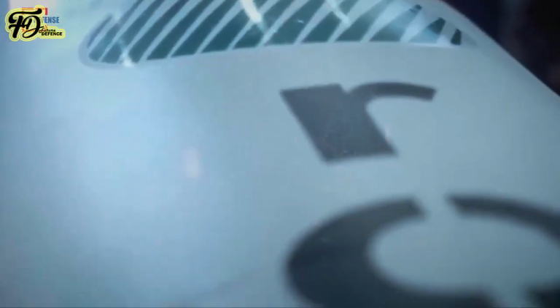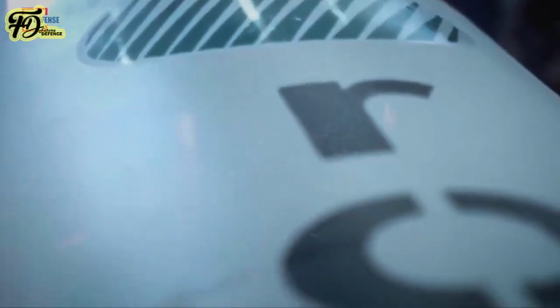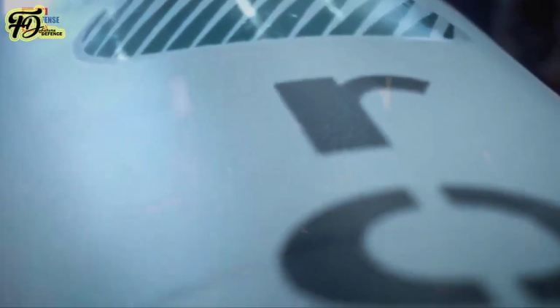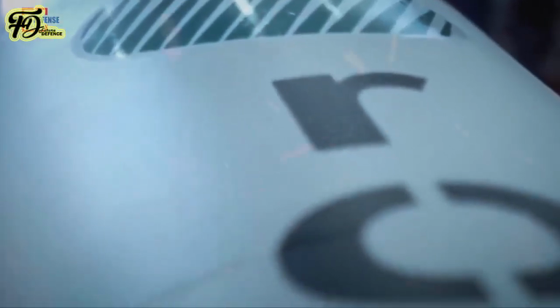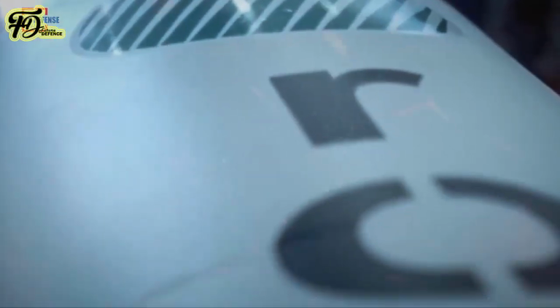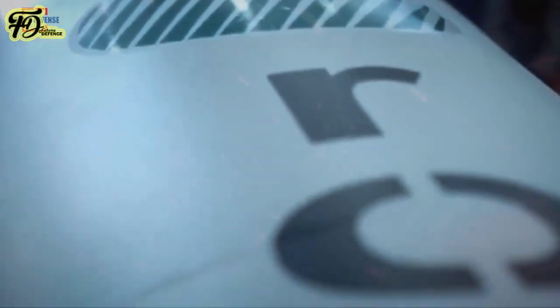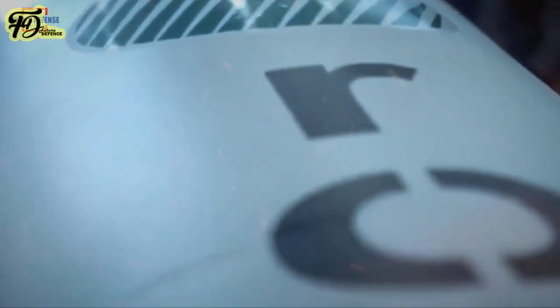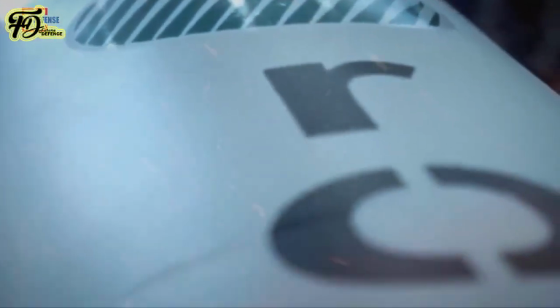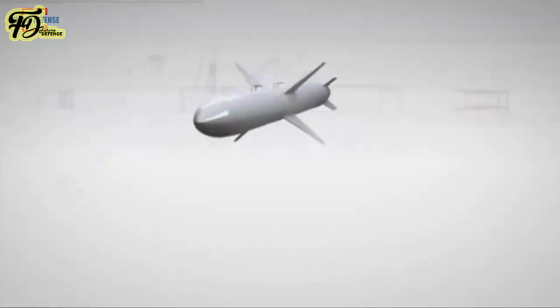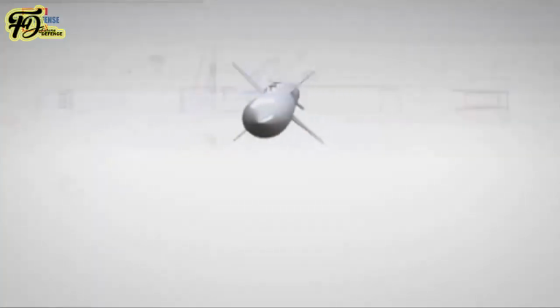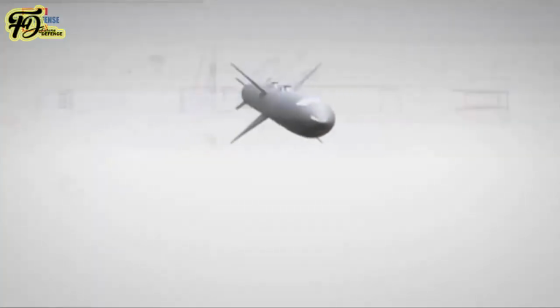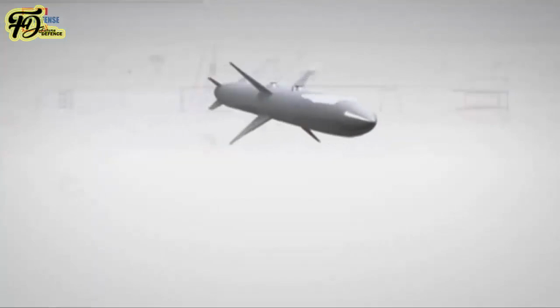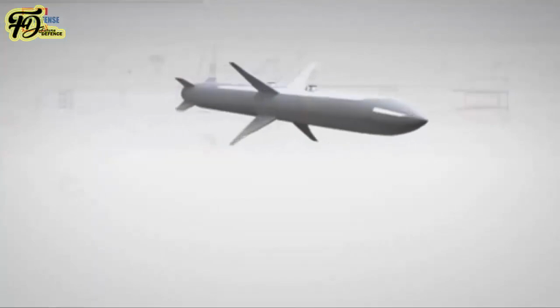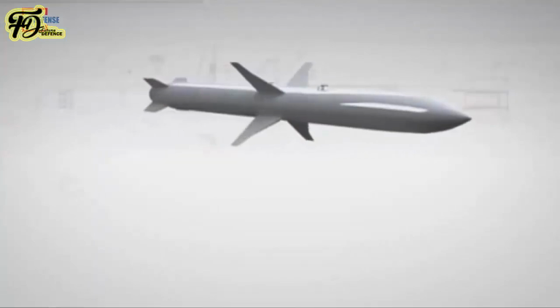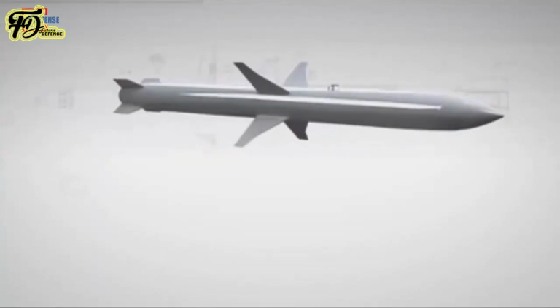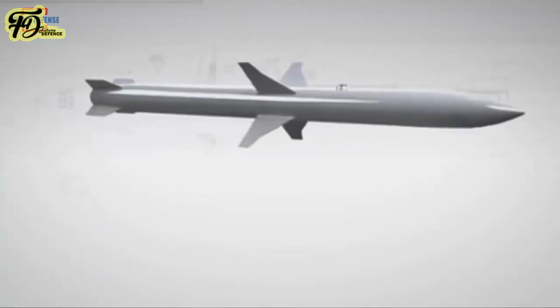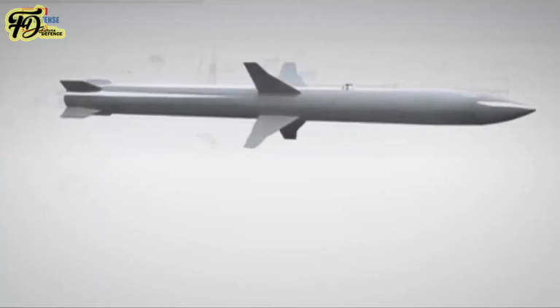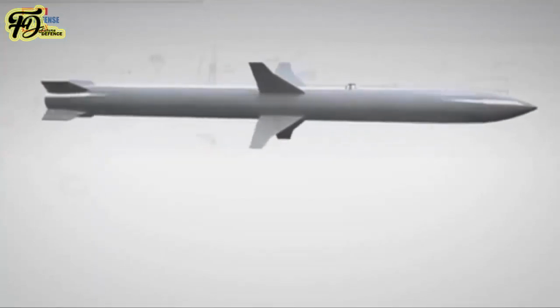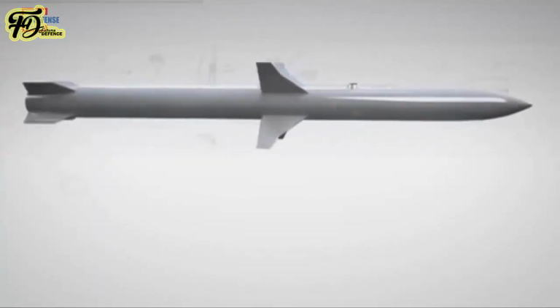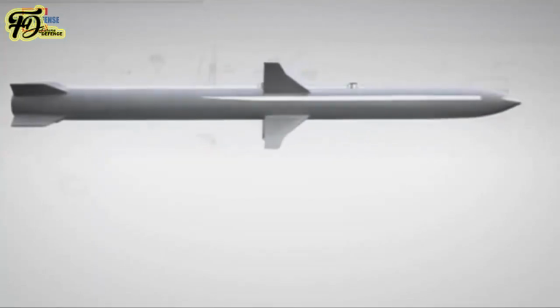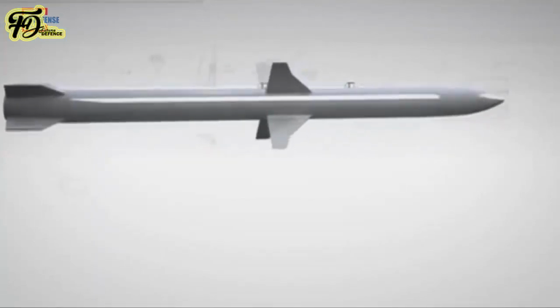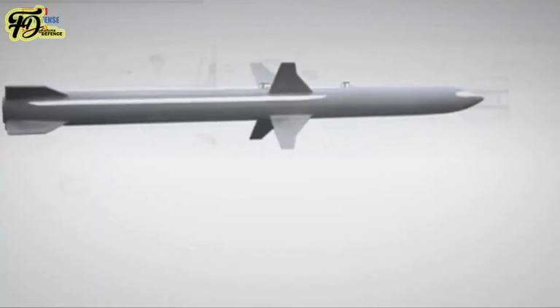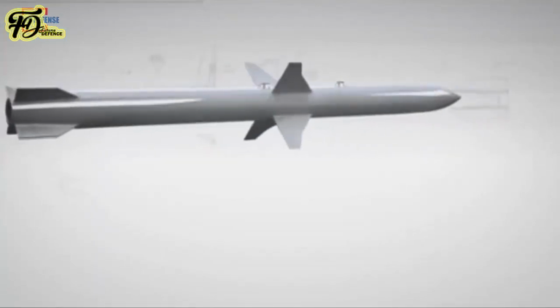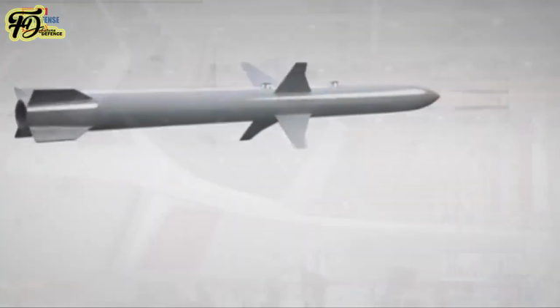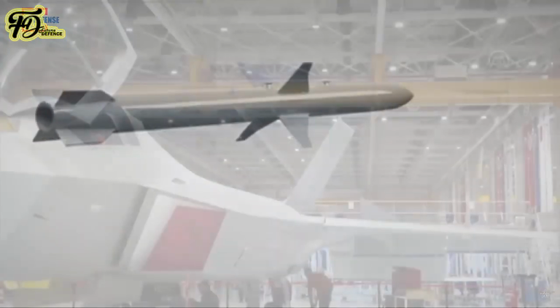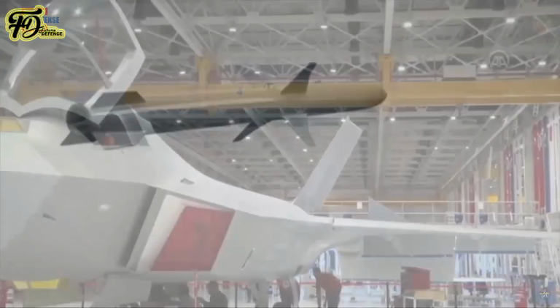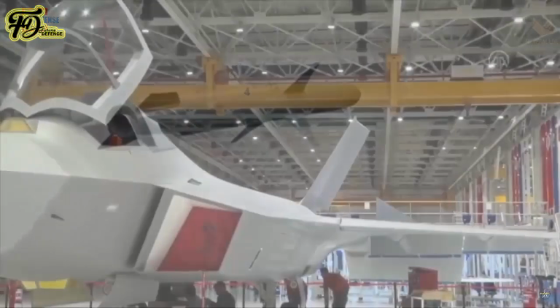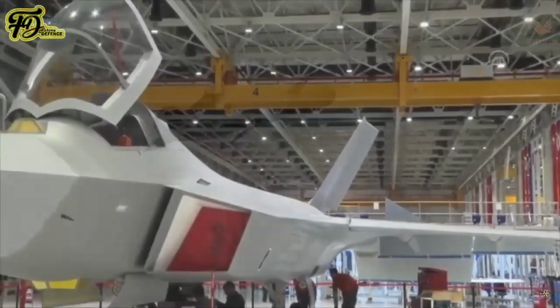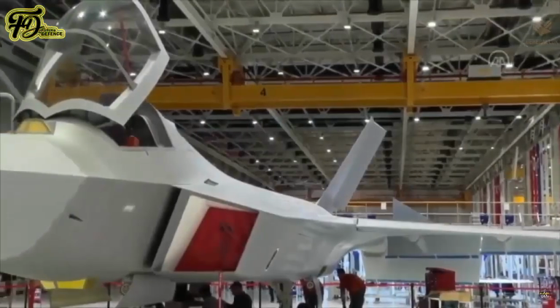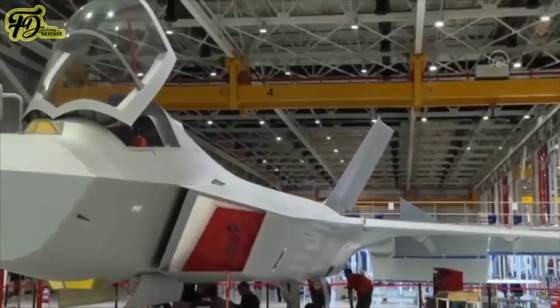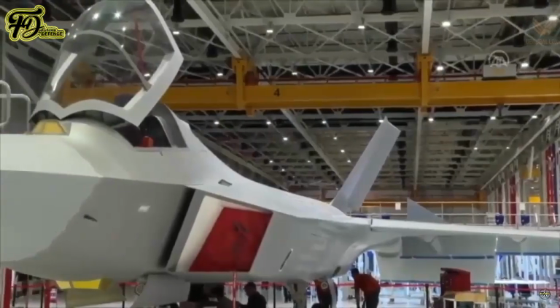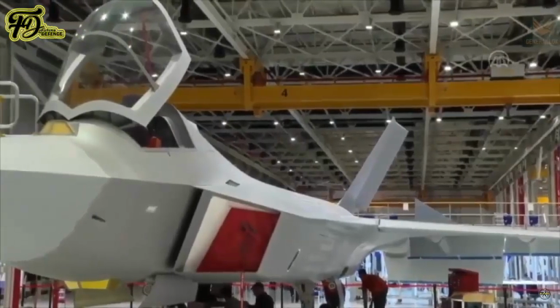The official also said the final quantities and the contract value will depend on the progress of the KAAN fighter jet program.